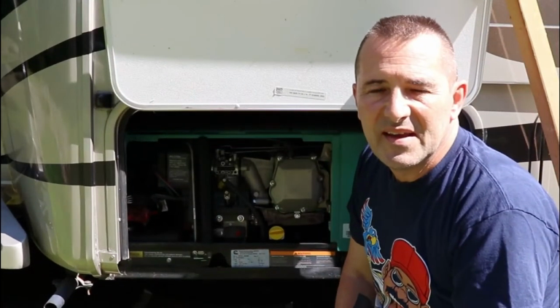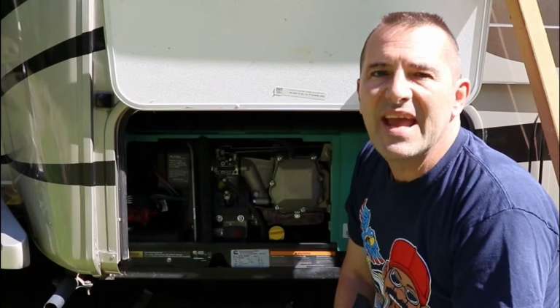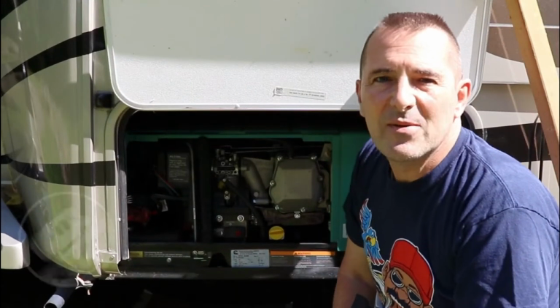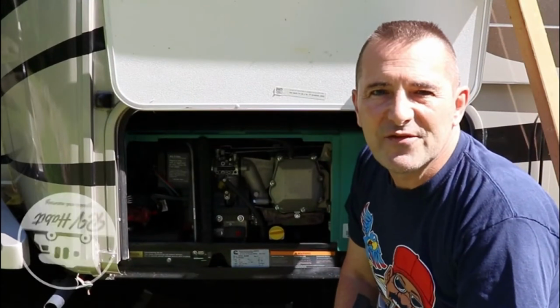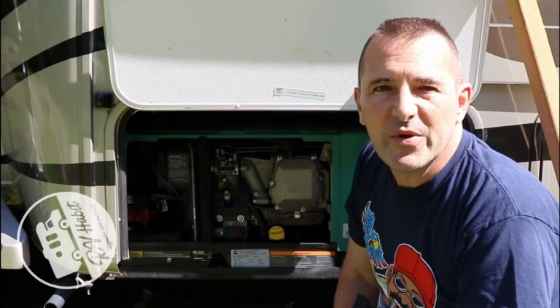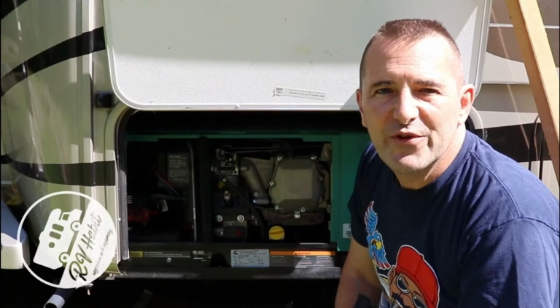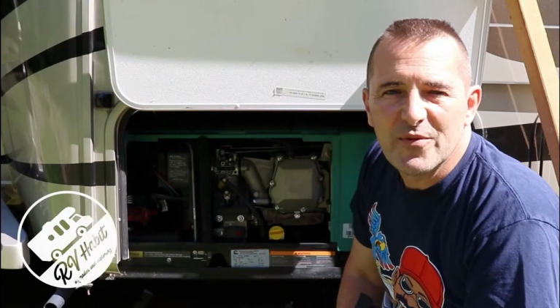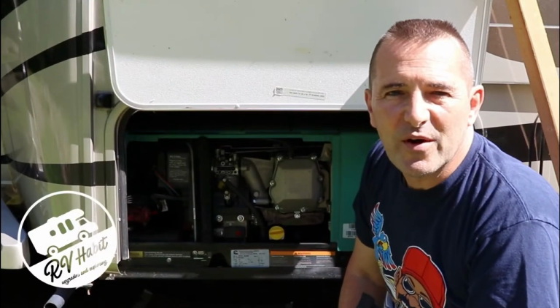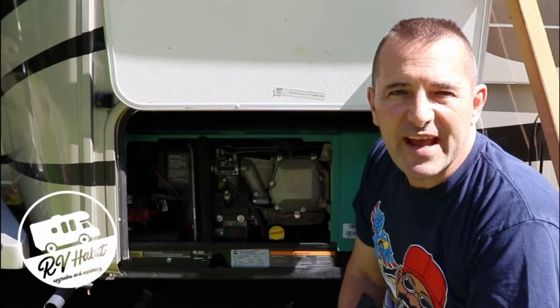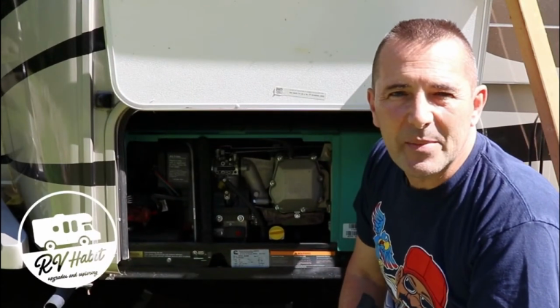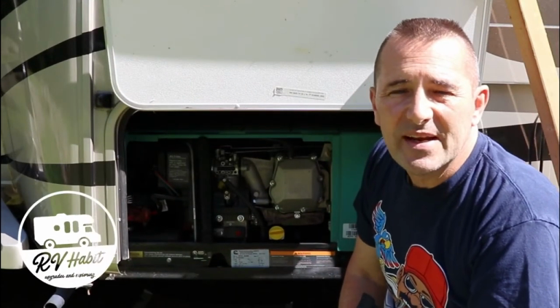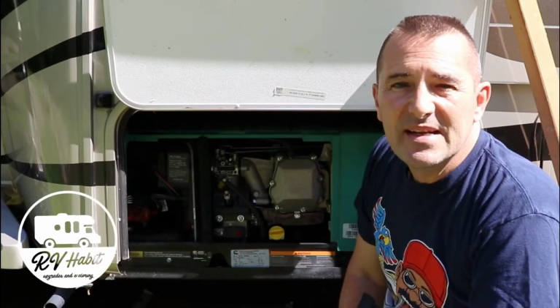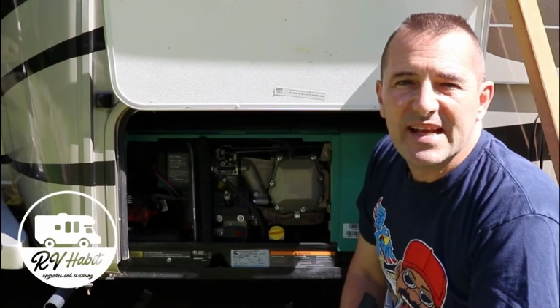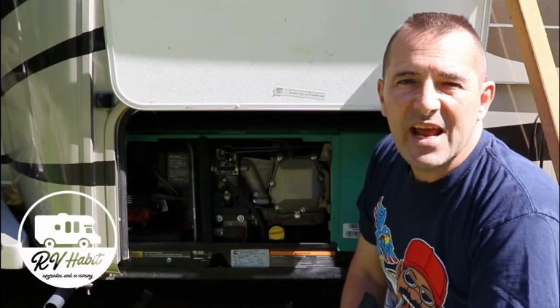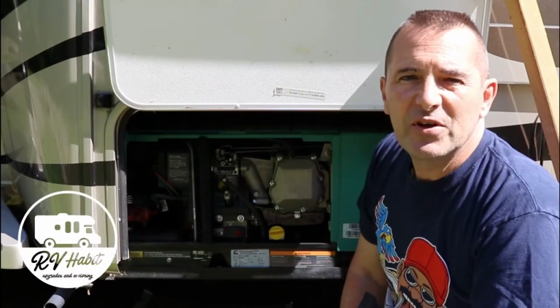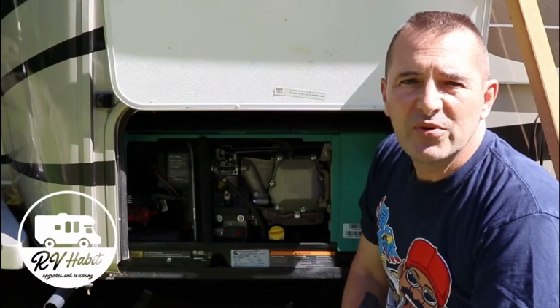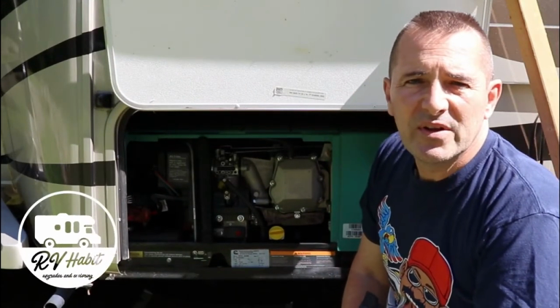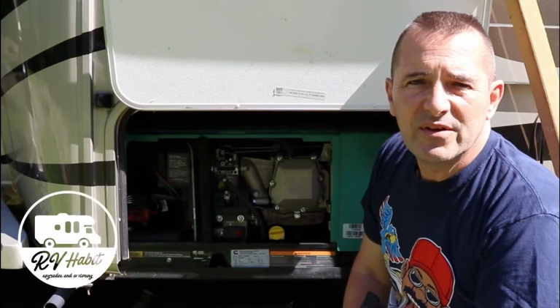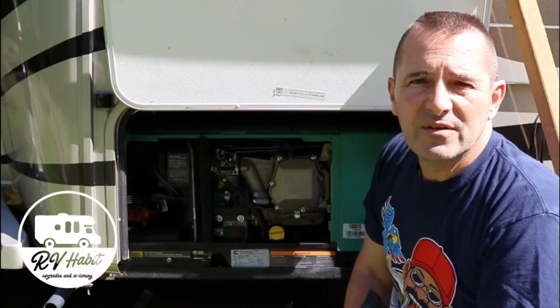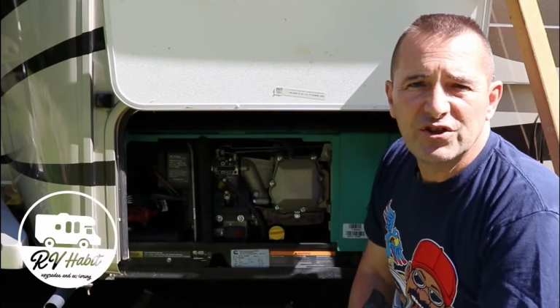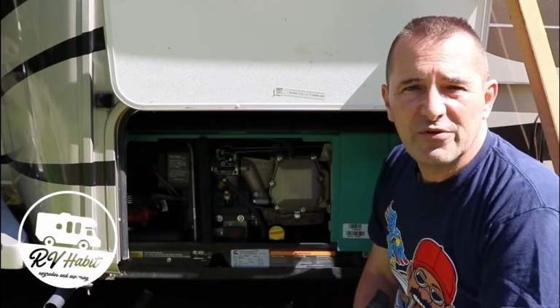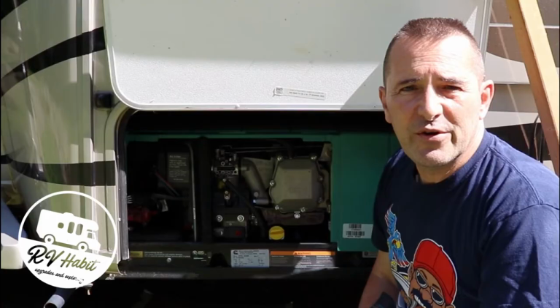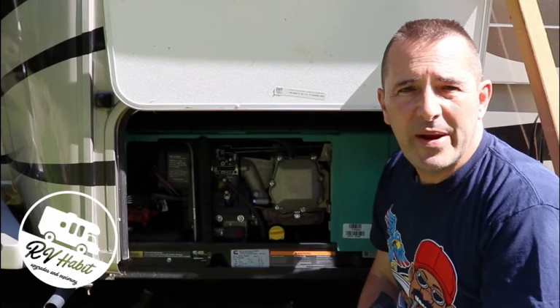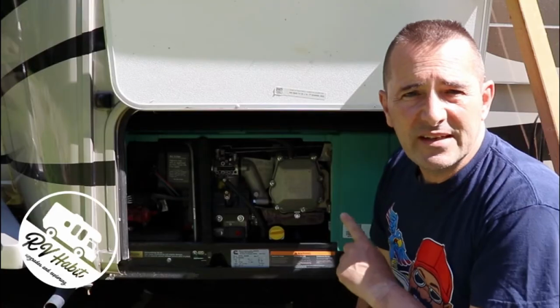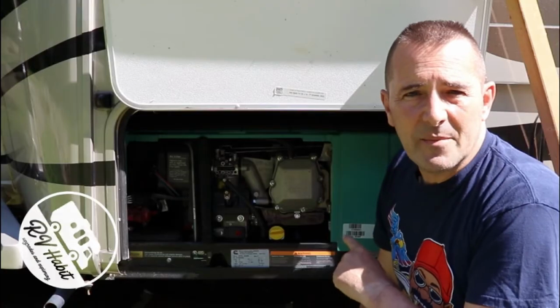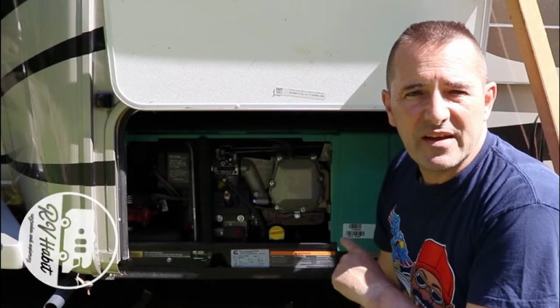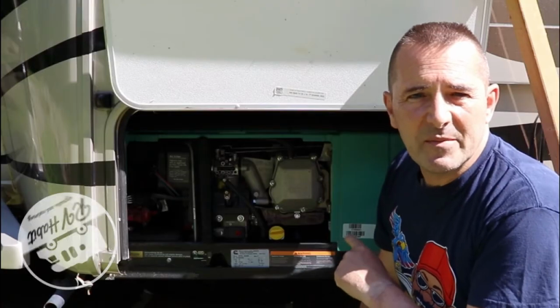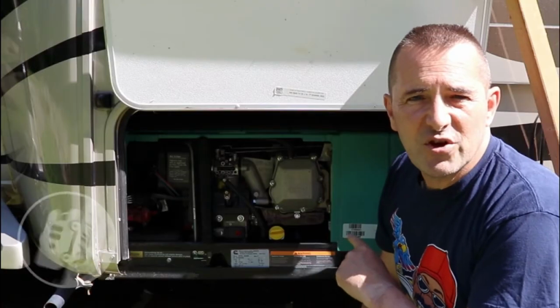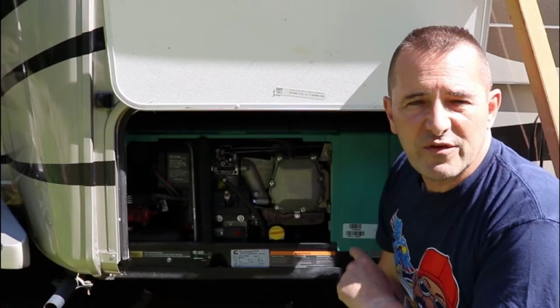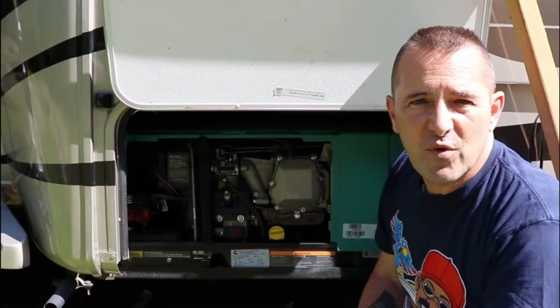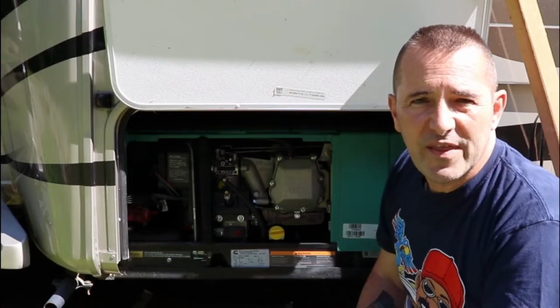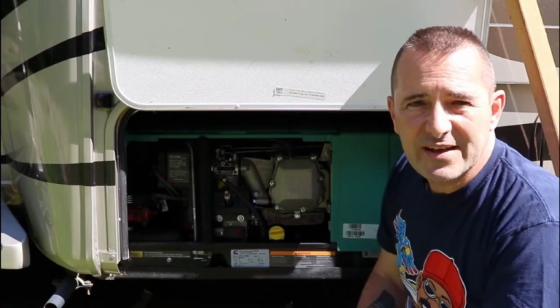Hey, how is everyone? Lou from RV Habit. Today I'm going to do a little generator maintenance on my Cummins Onan 4000.